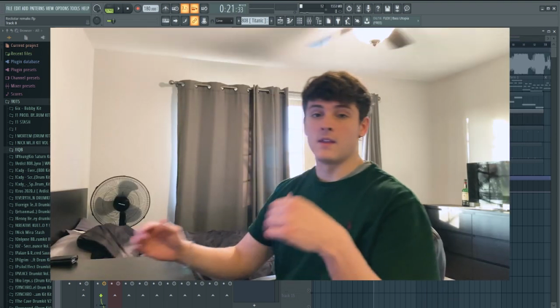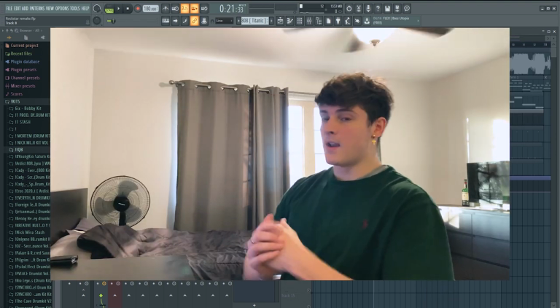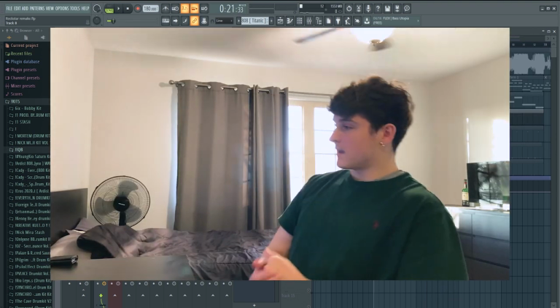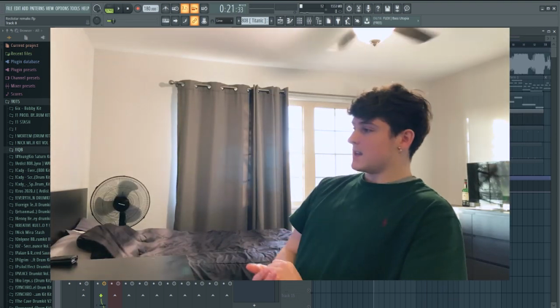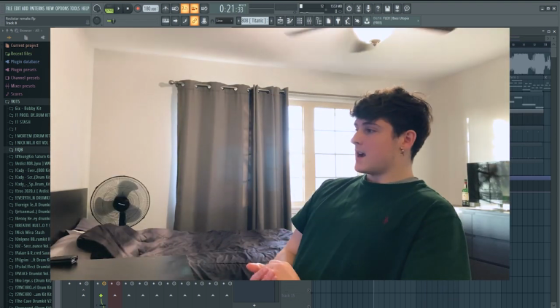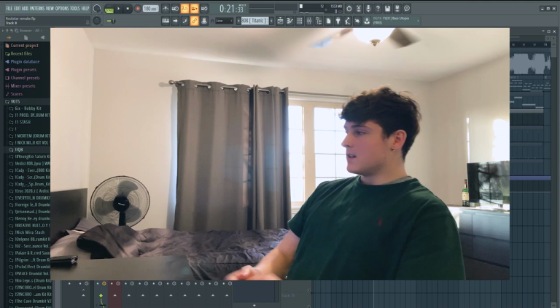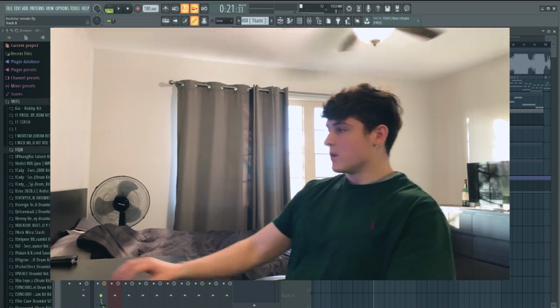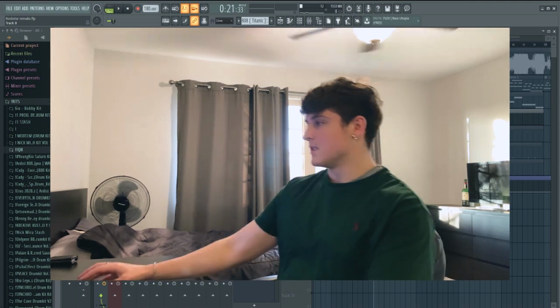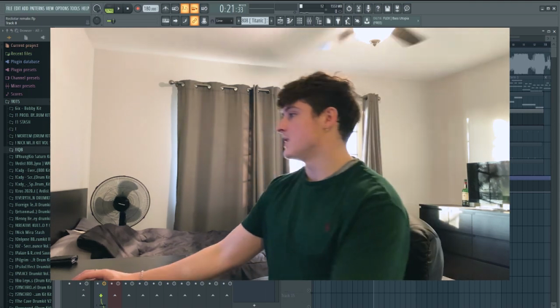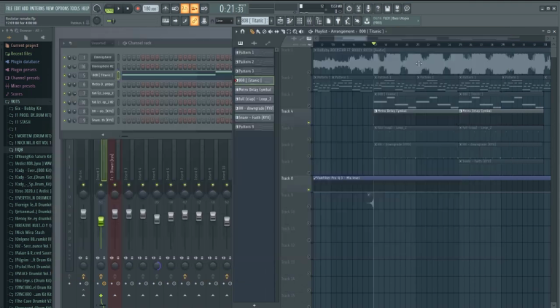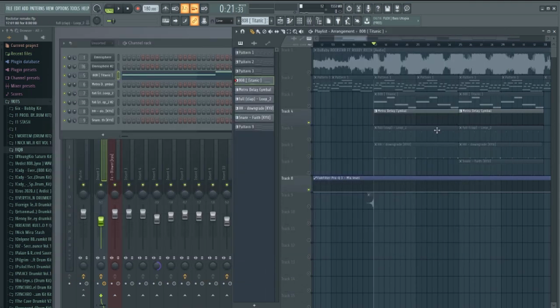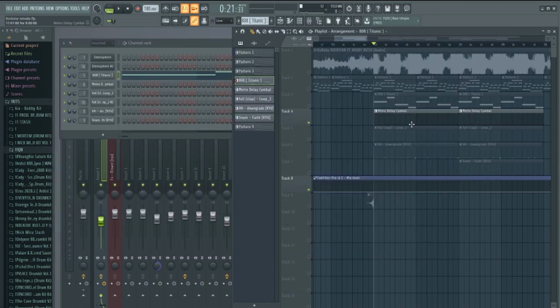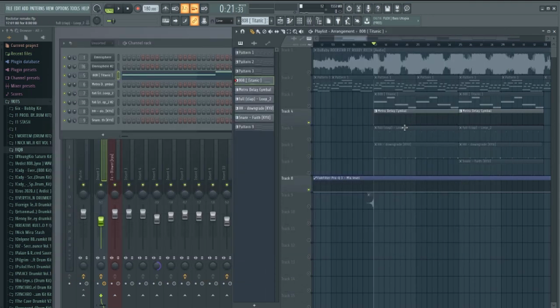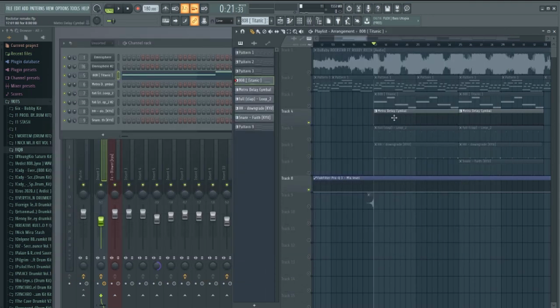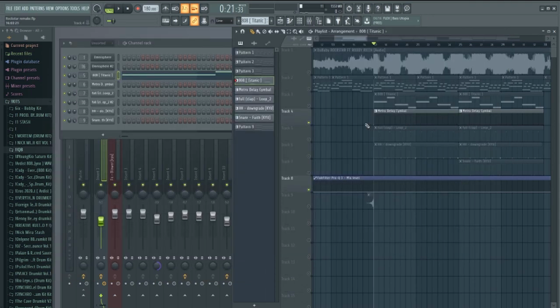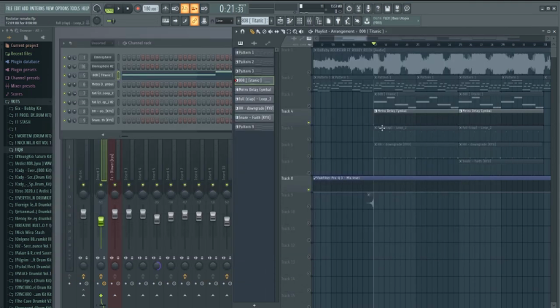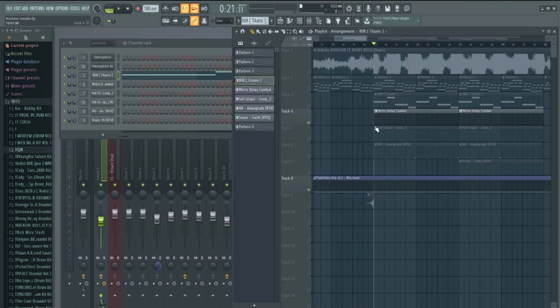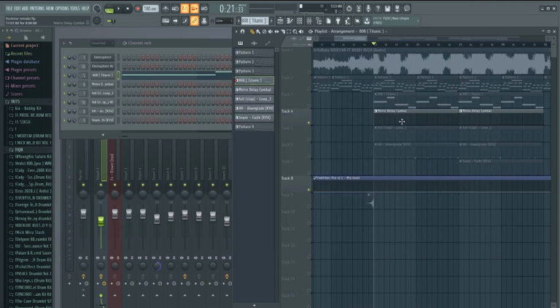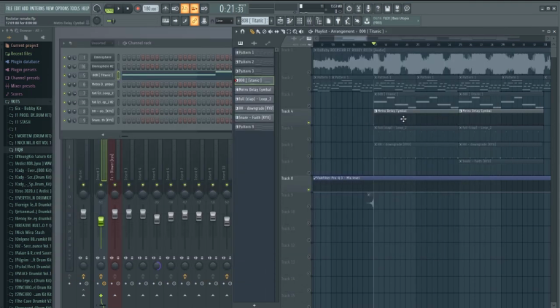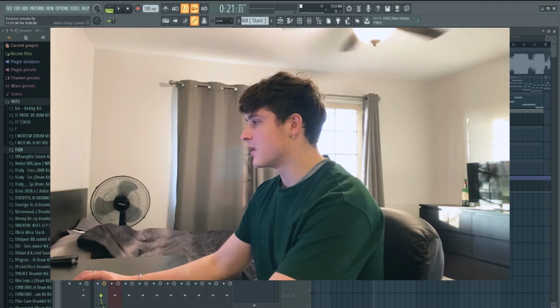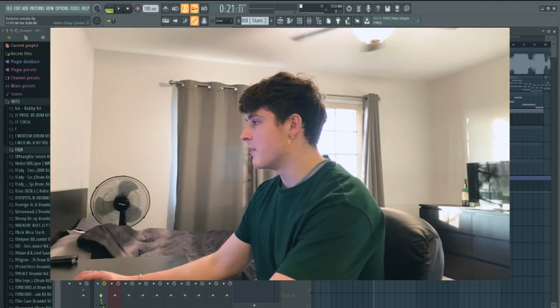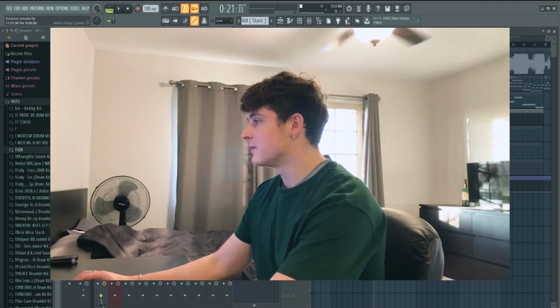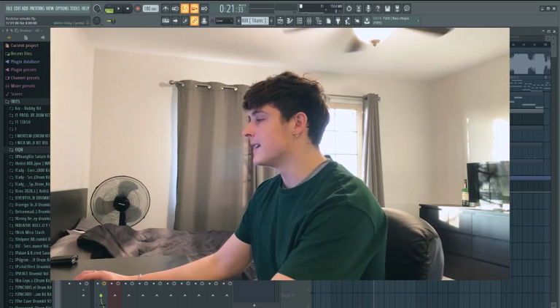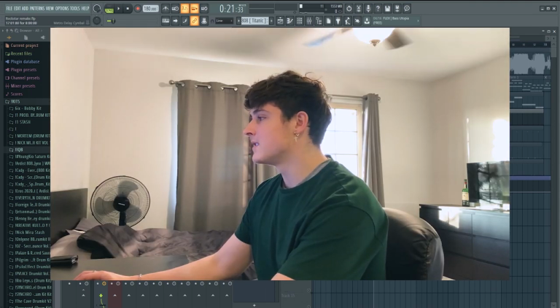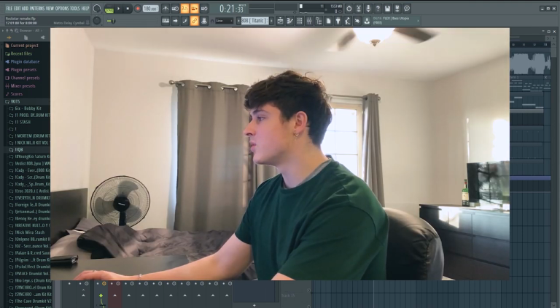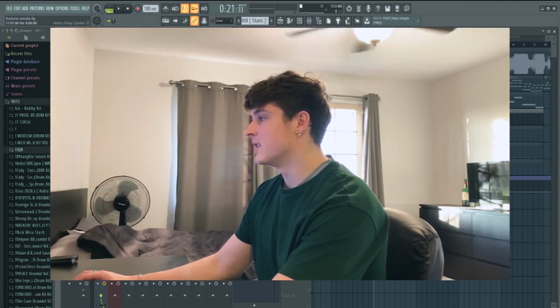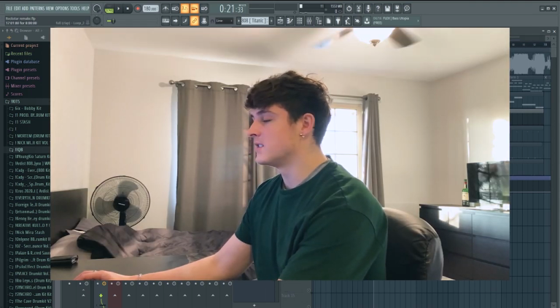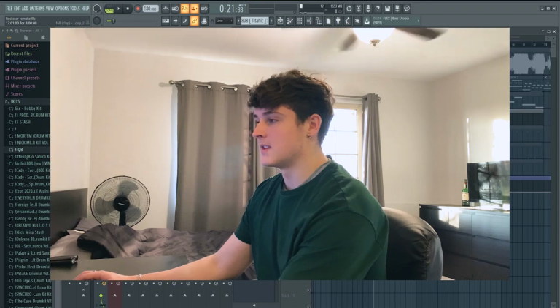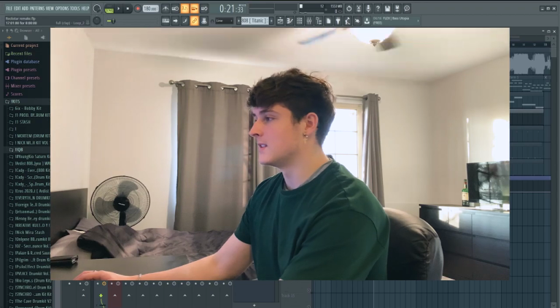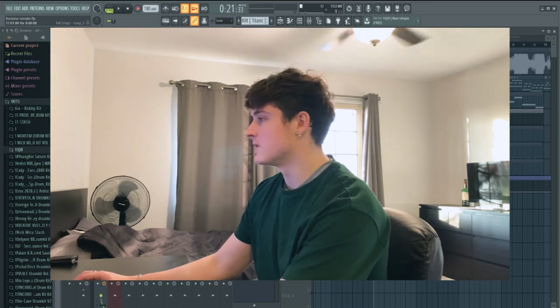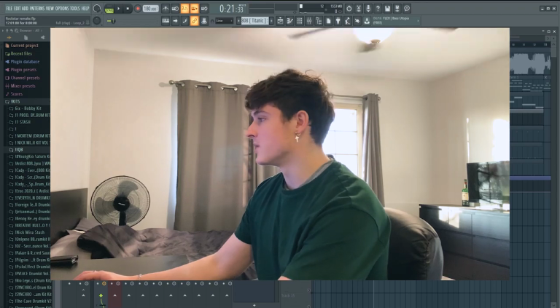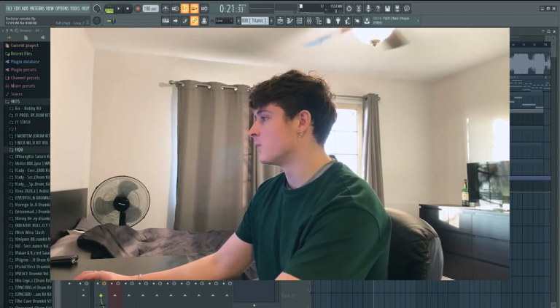The next thing I did was this cymbal right here, which is called the Metro Delayed cymbal. It just sounds like this — it's super simple.